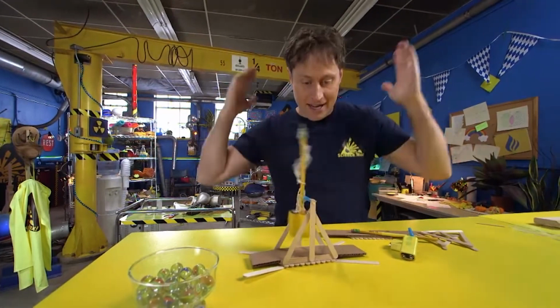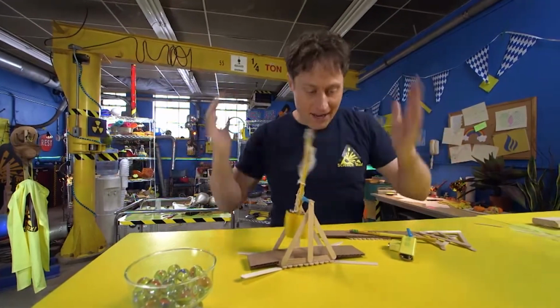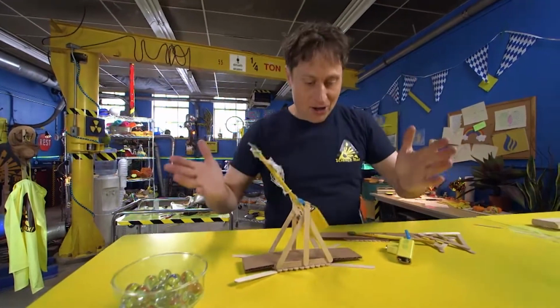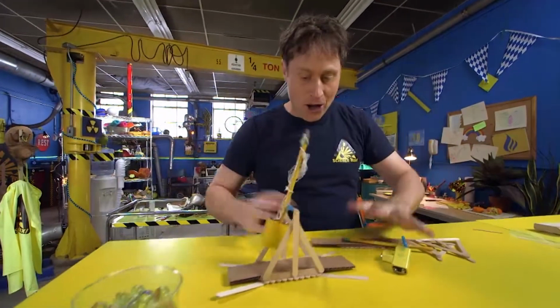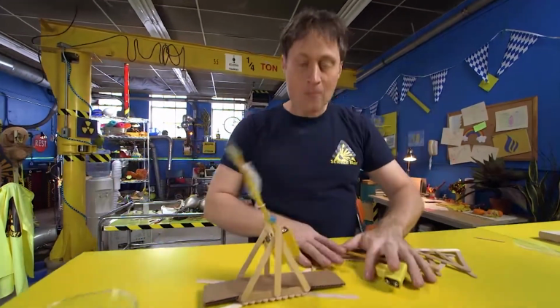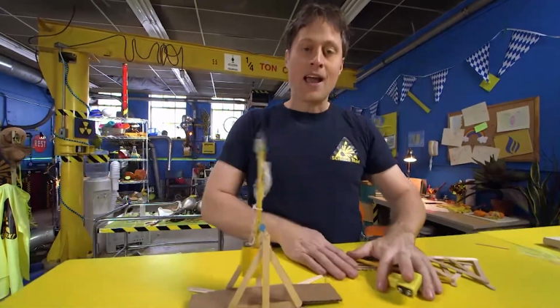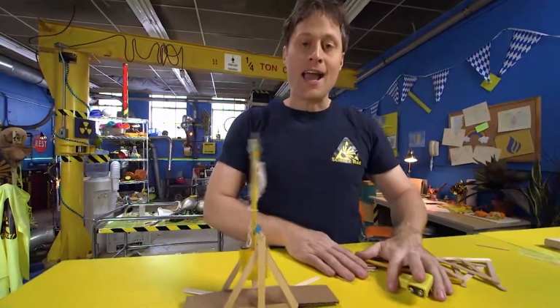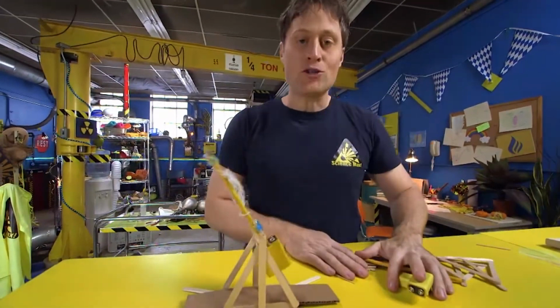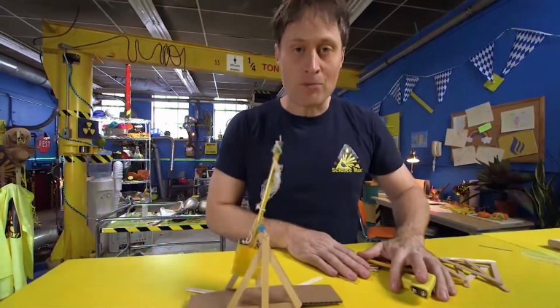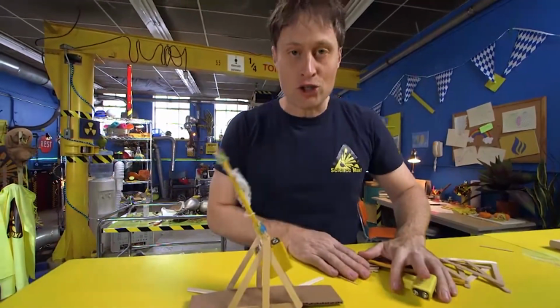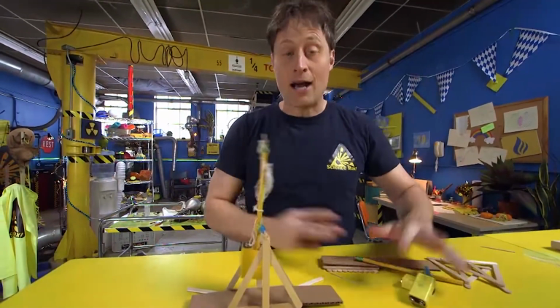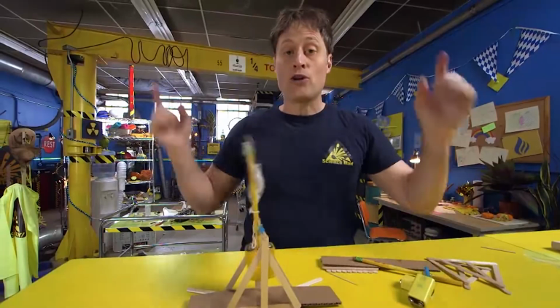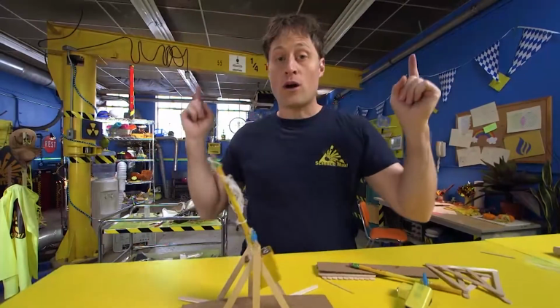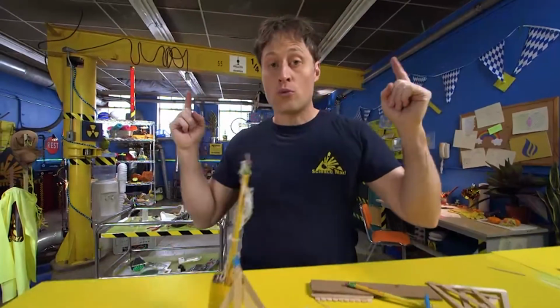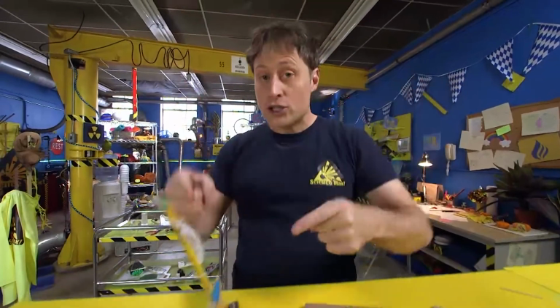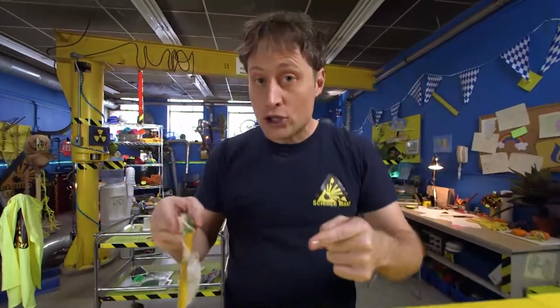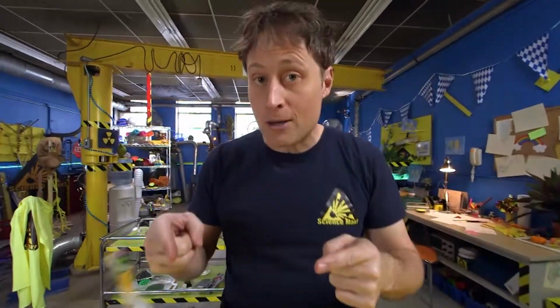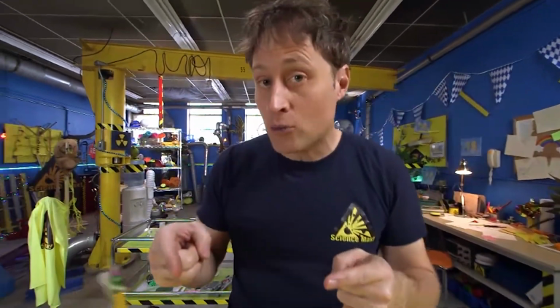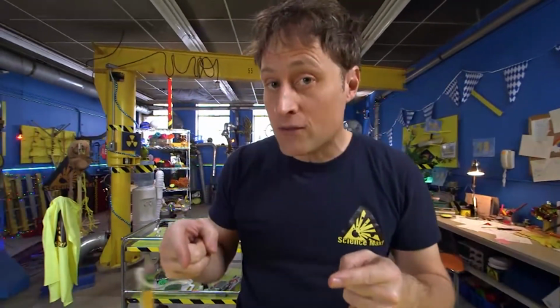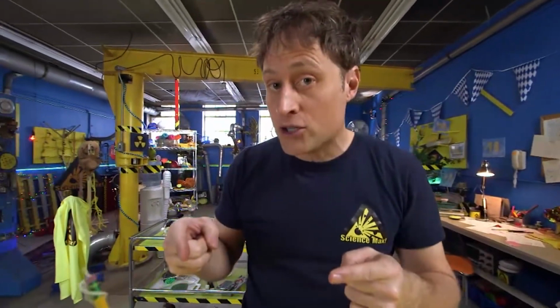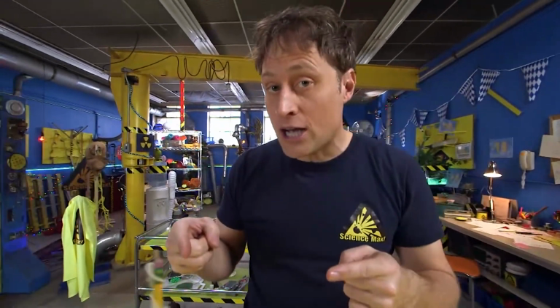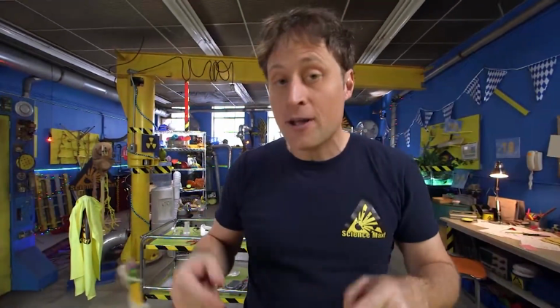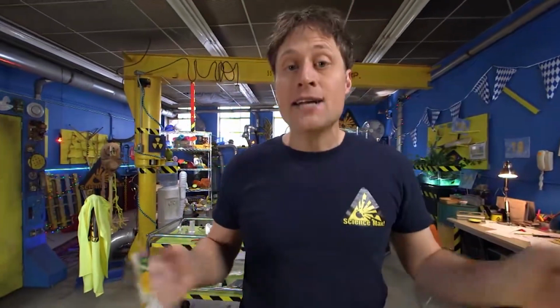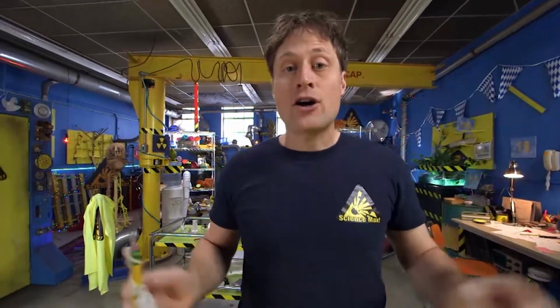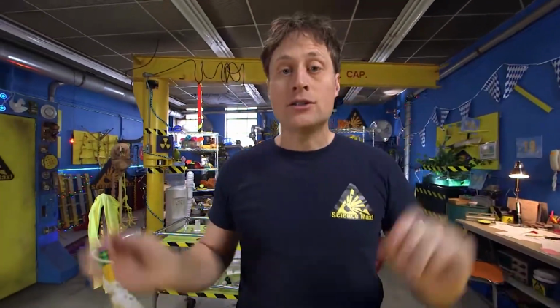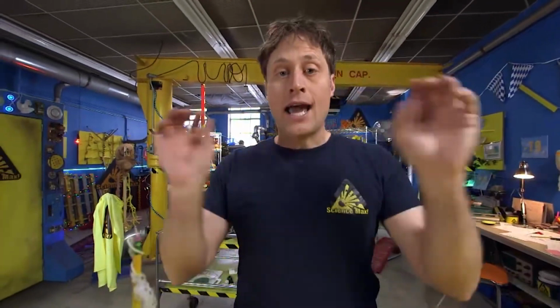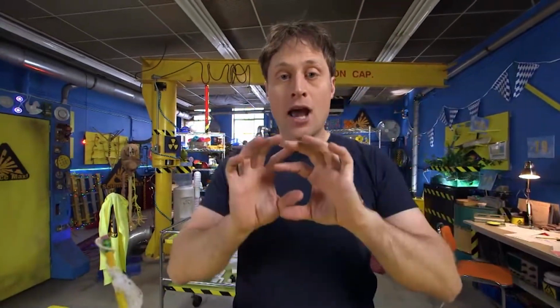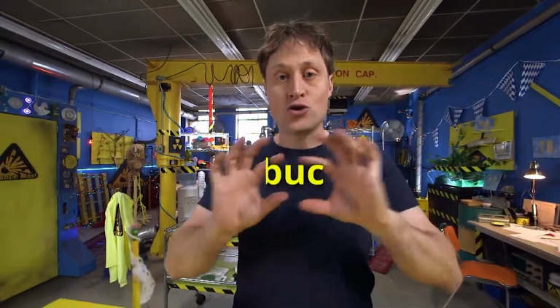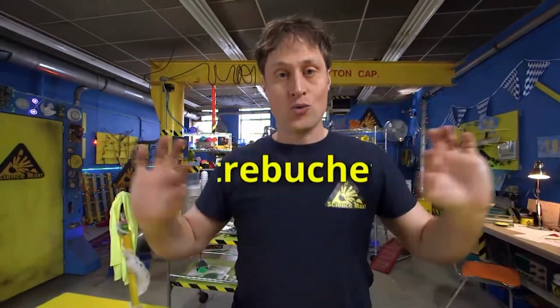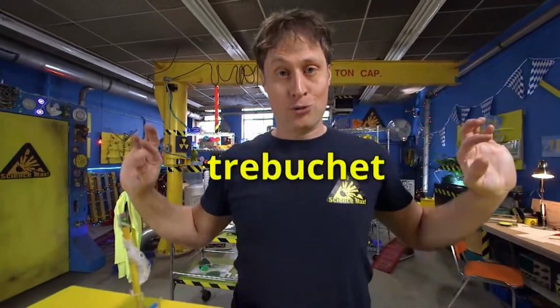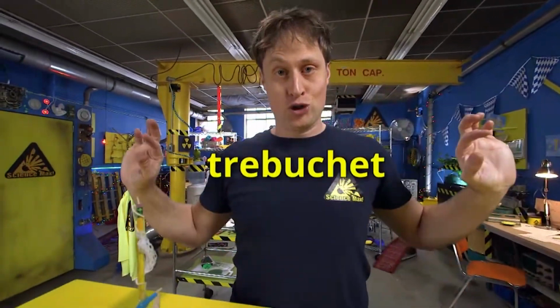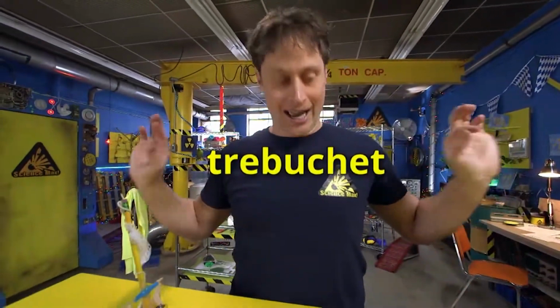And there you go — a trebuchet! If you want to research how to build one of these yourself, it is called a trebuchet.